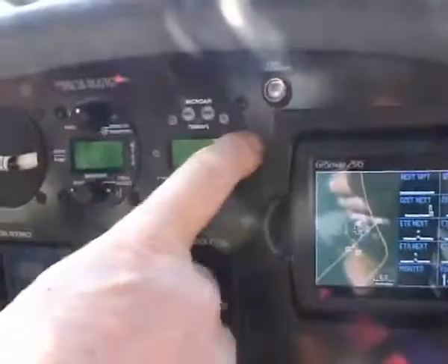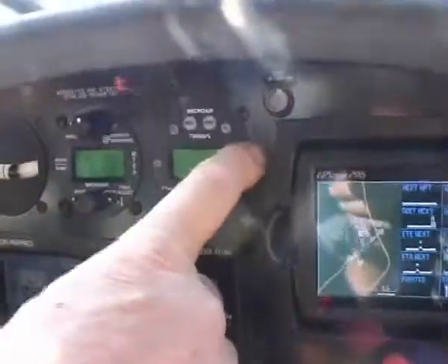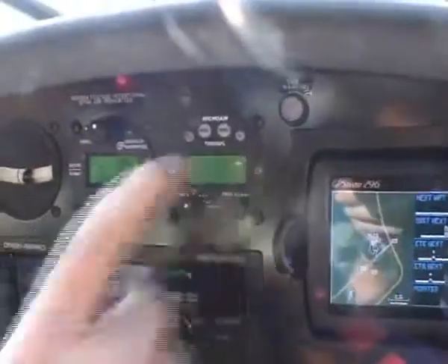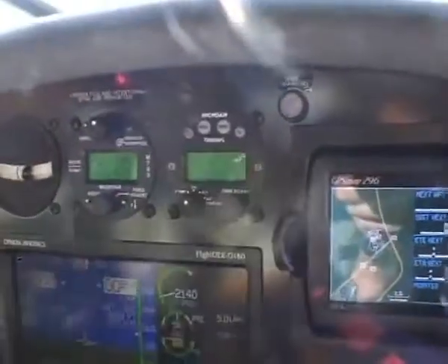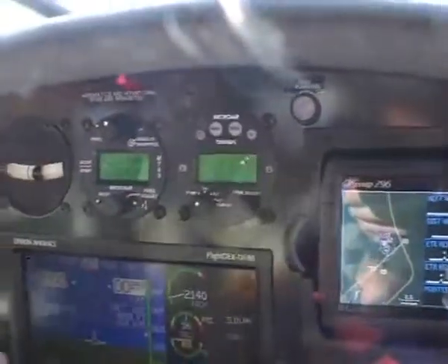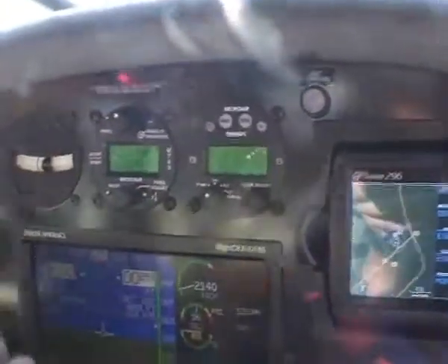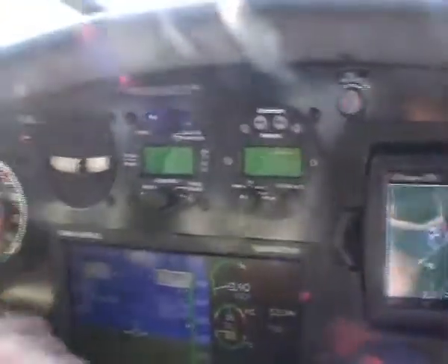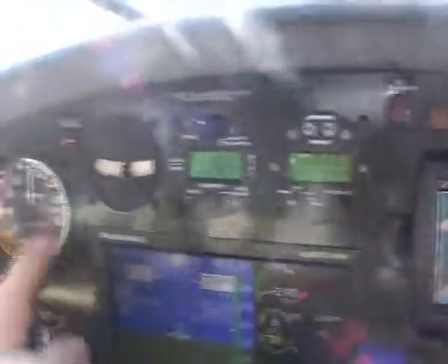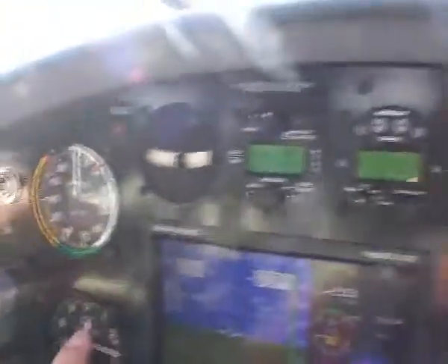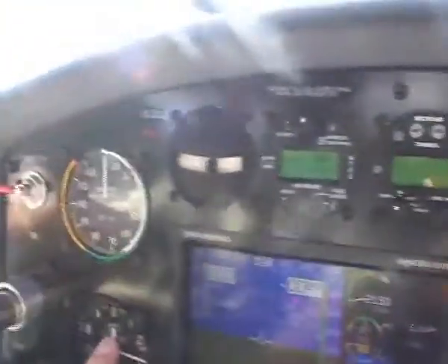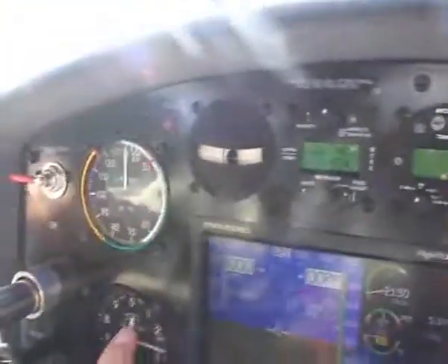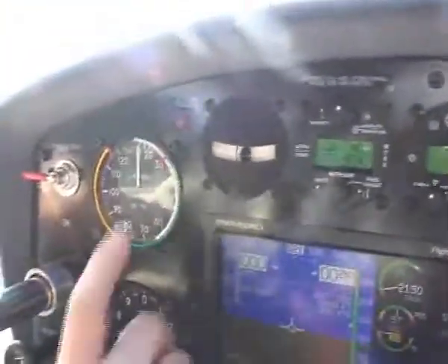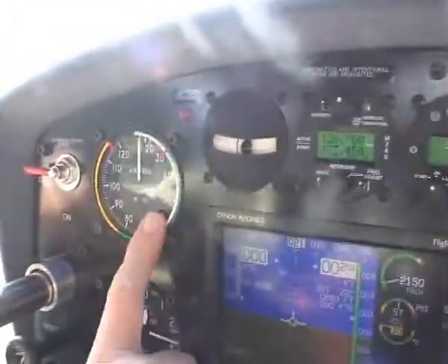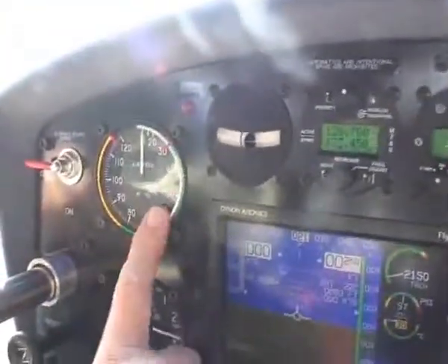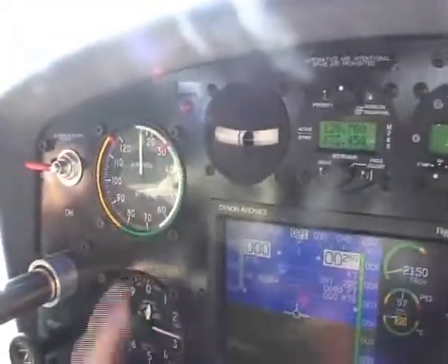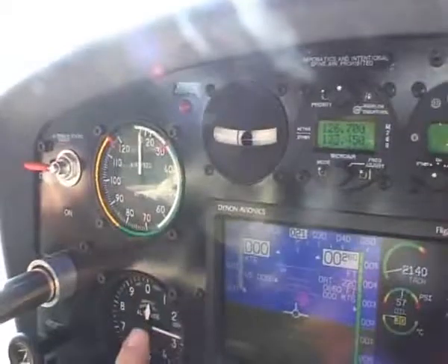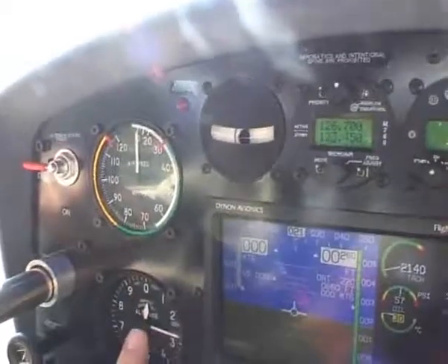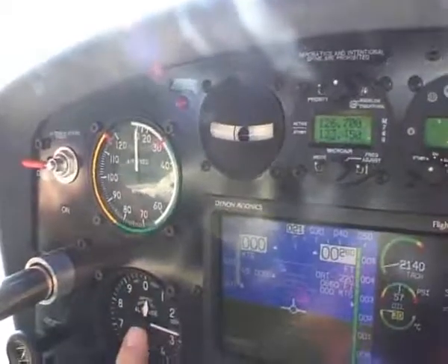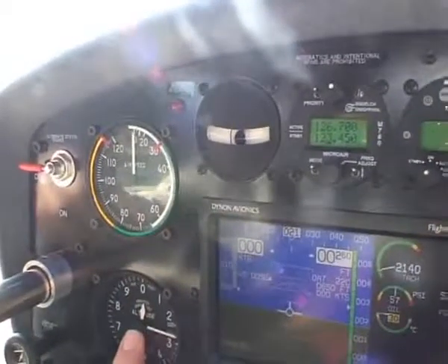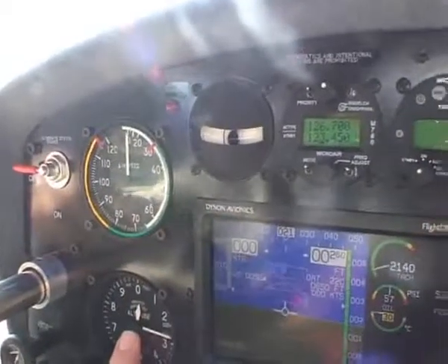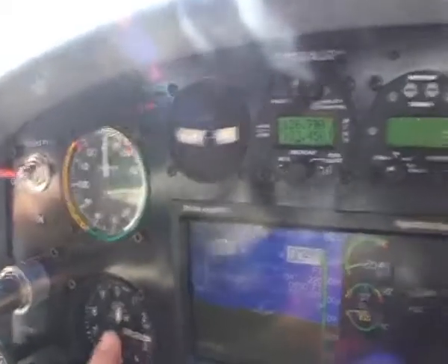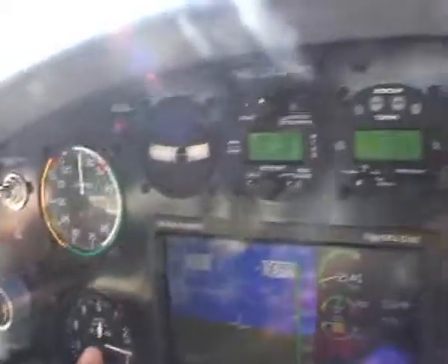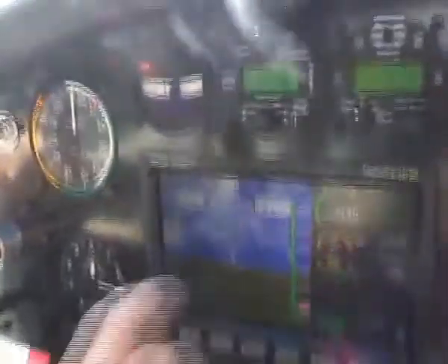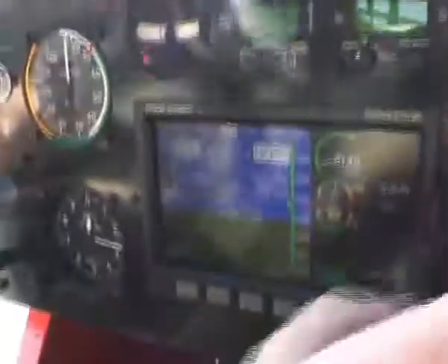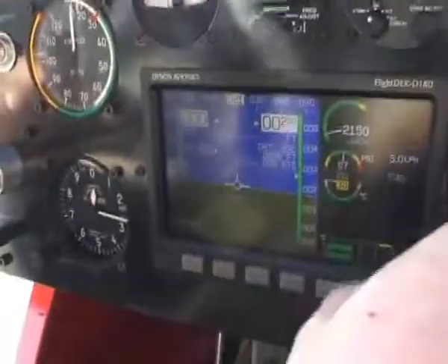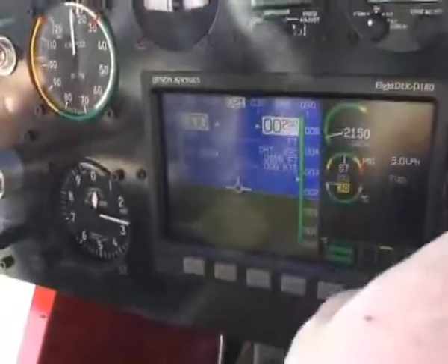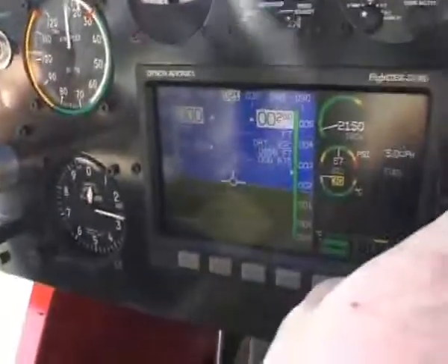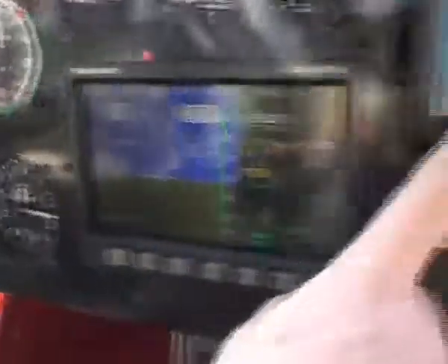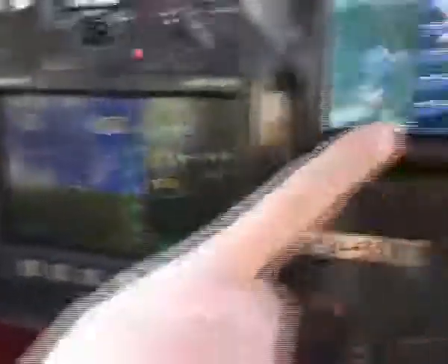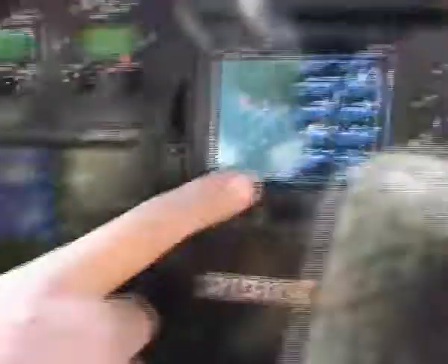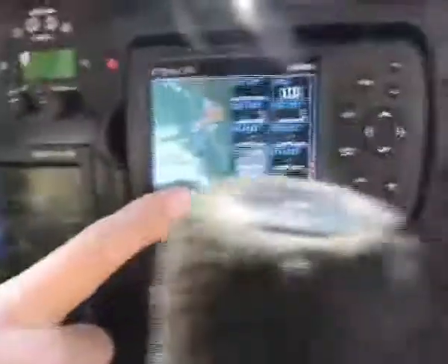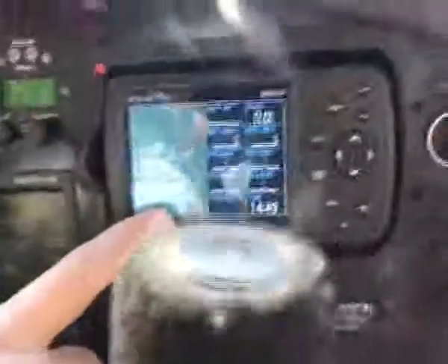Transponder standard, all backed up with an analogue airspeed indicator, an altimeter, and then the GPS over this side here.